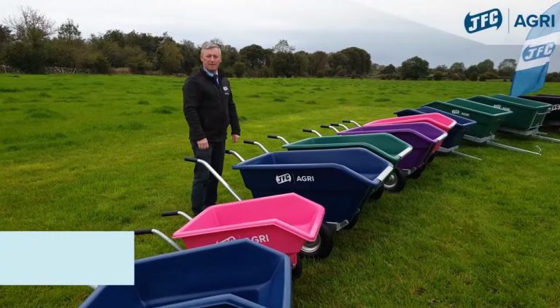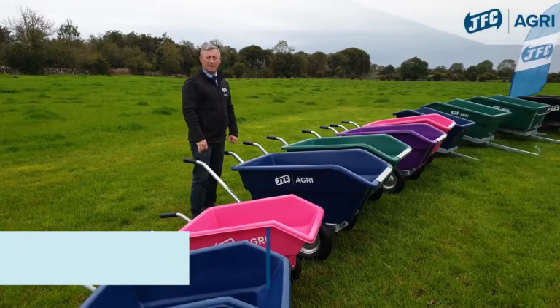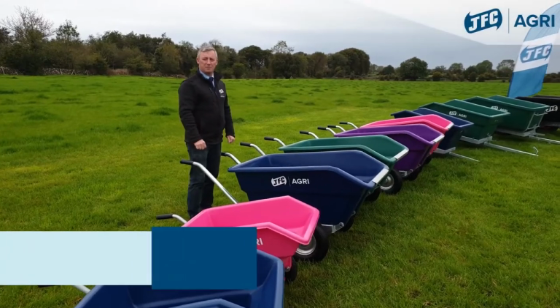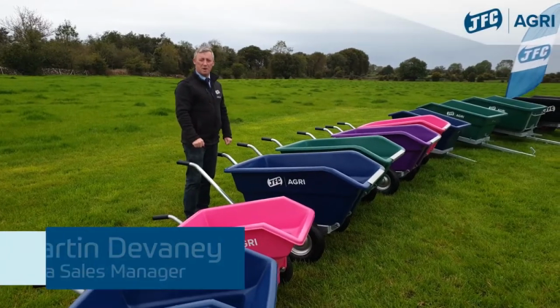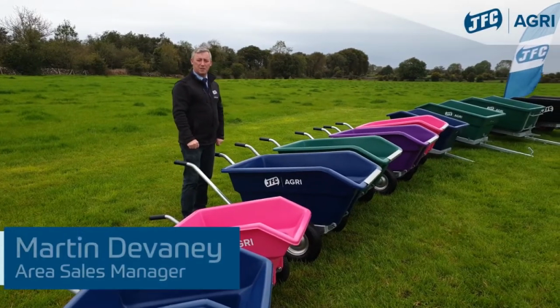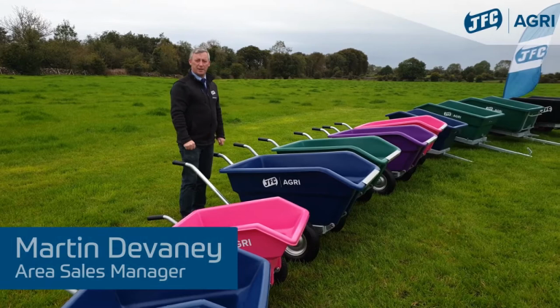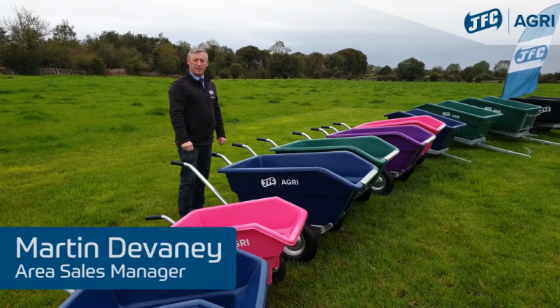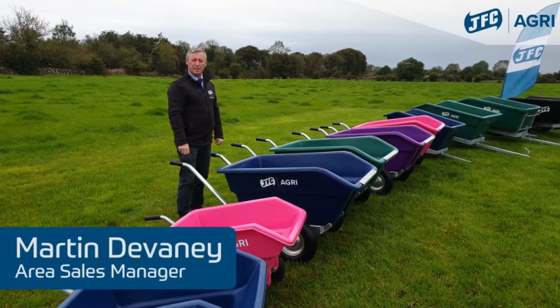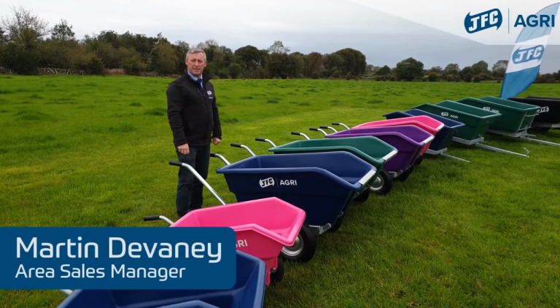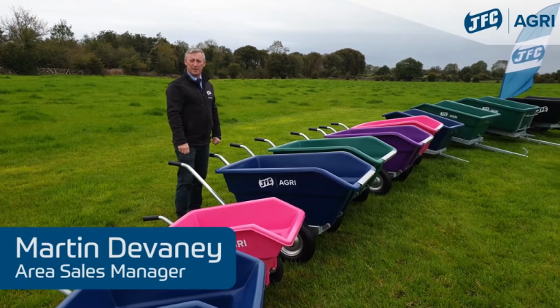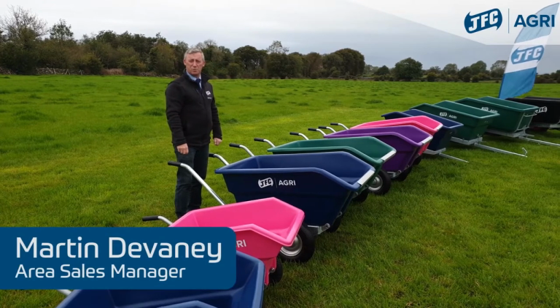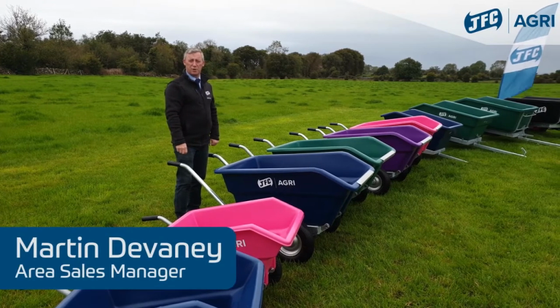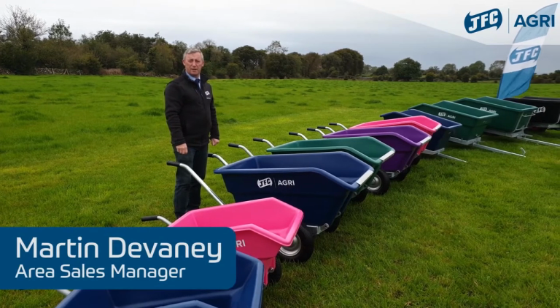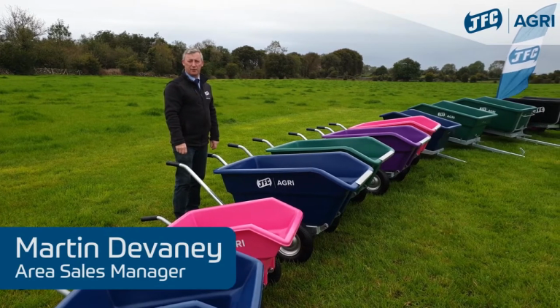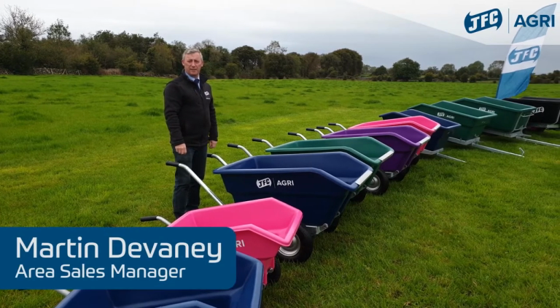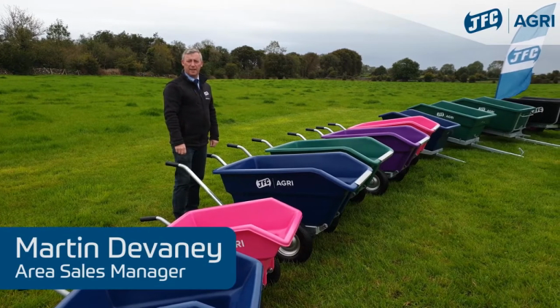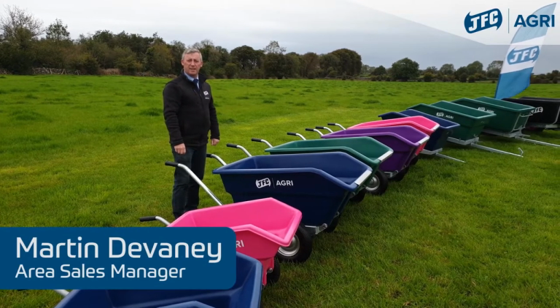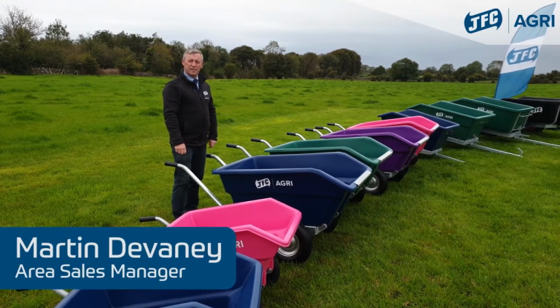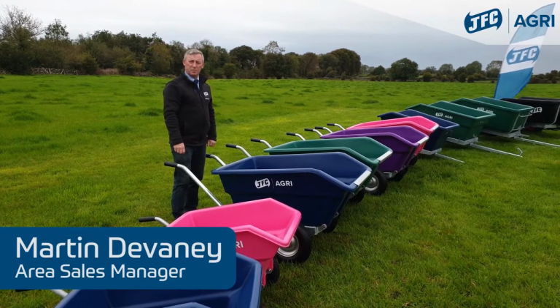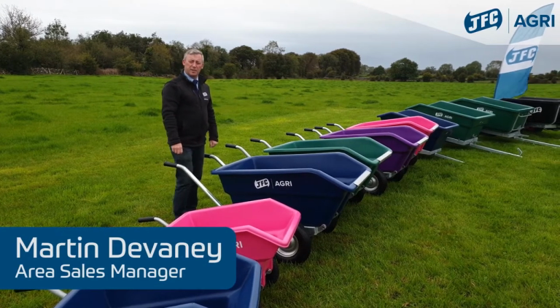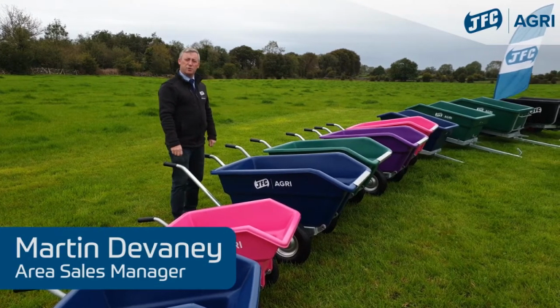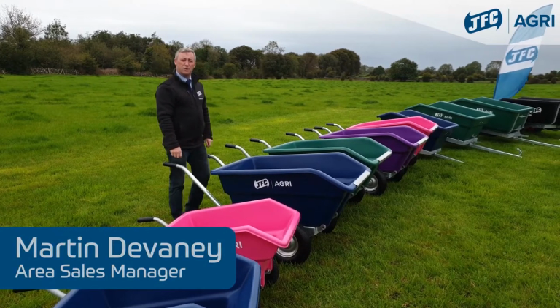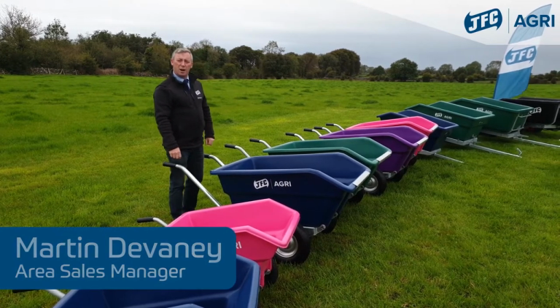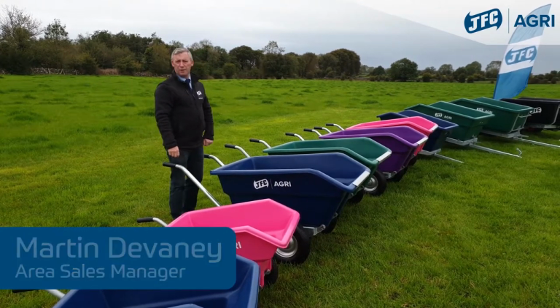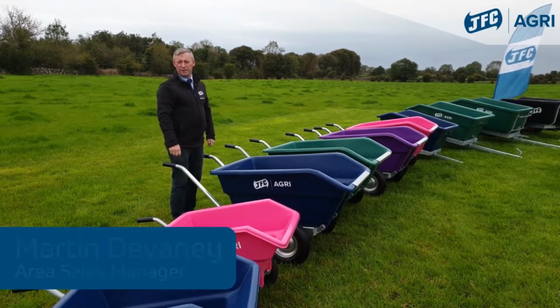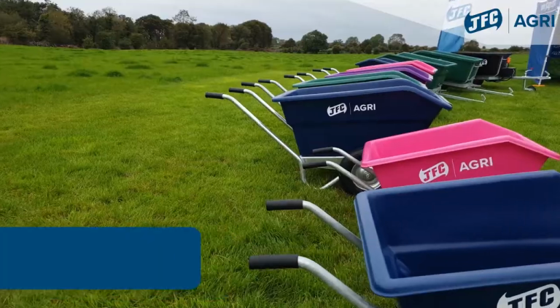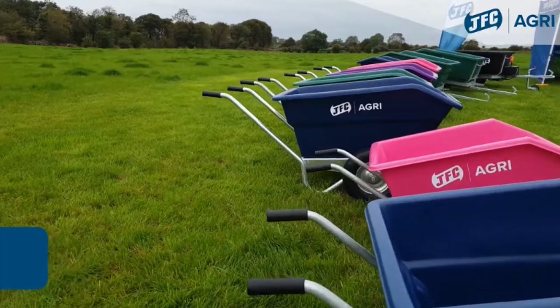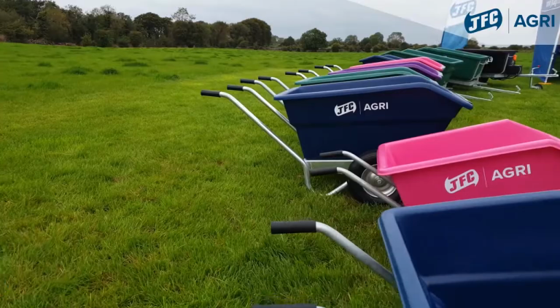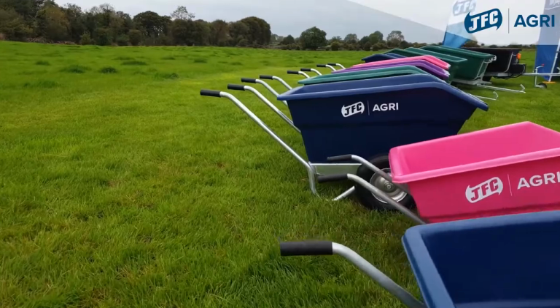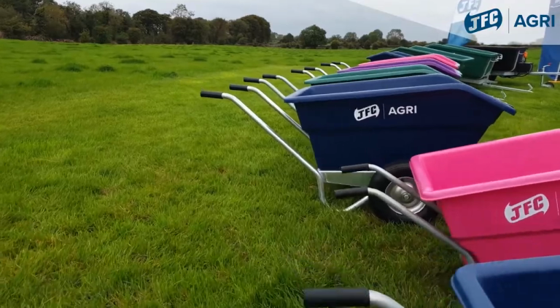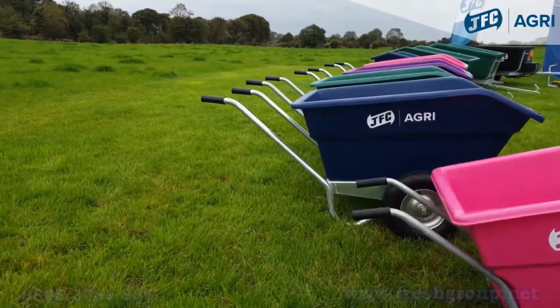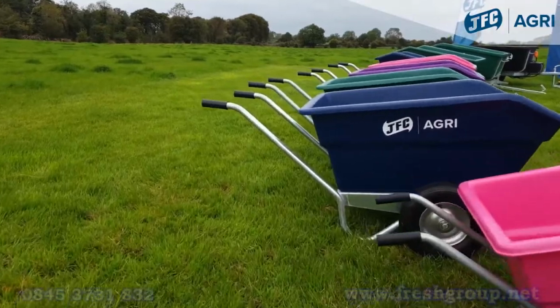Hi, Martin Devaney, Area Sales Manager with GFC Agri. Today I'll be taking you through our innovative range of twin wheelbarrows.